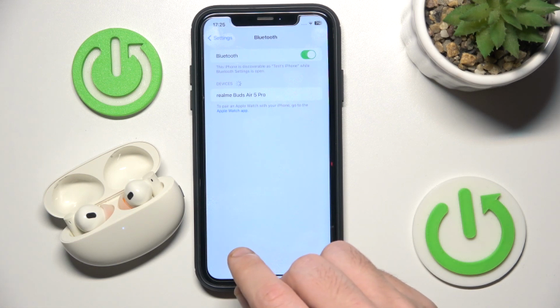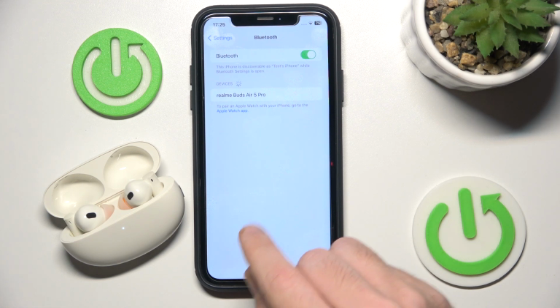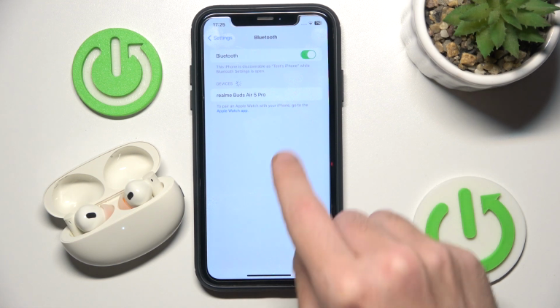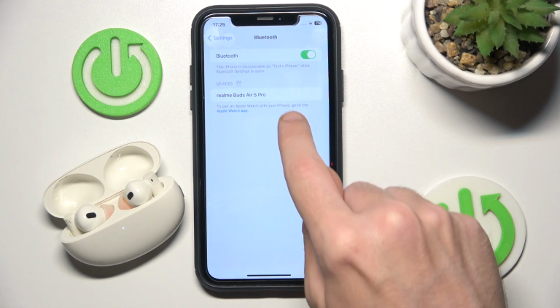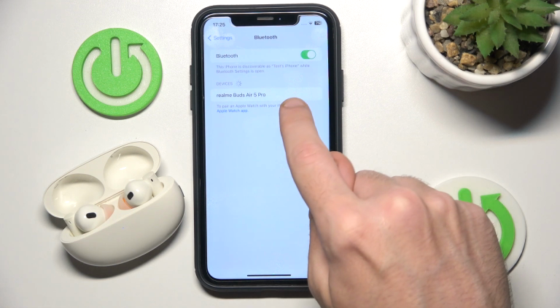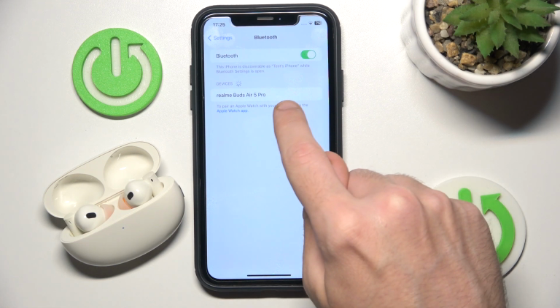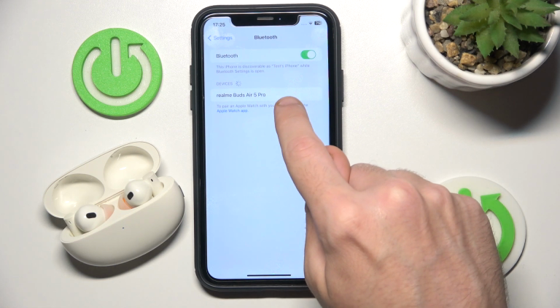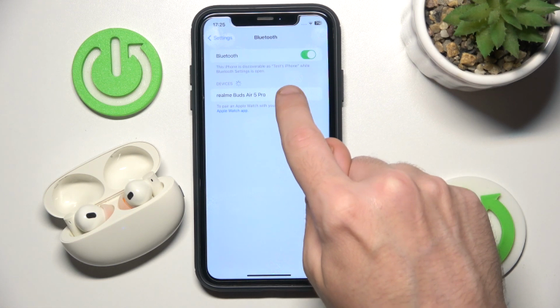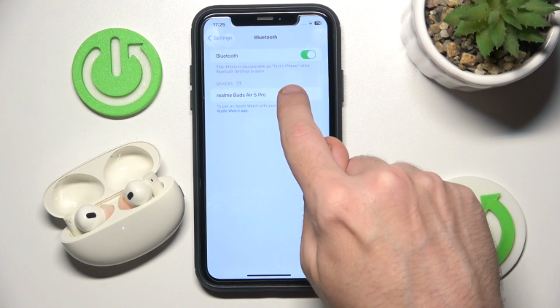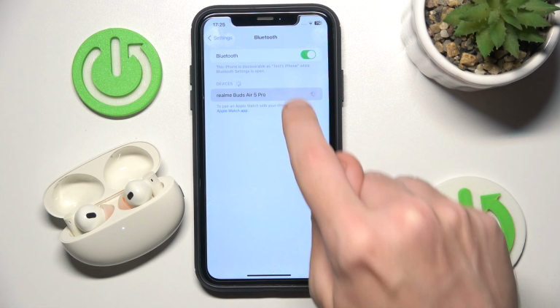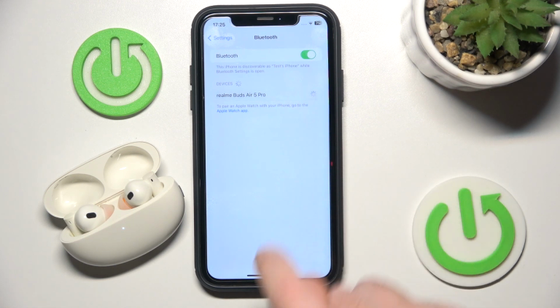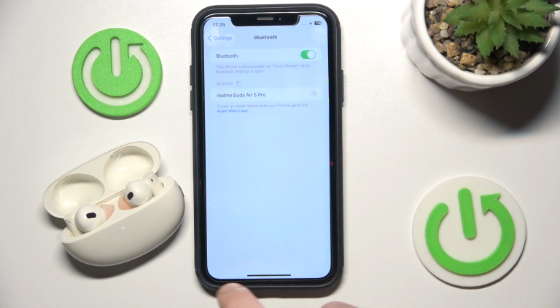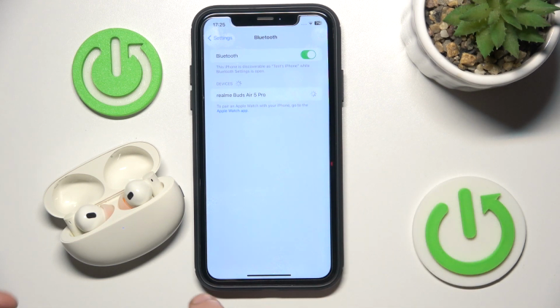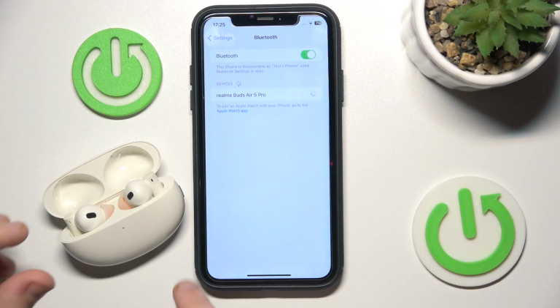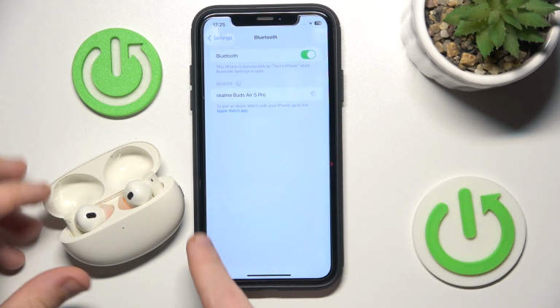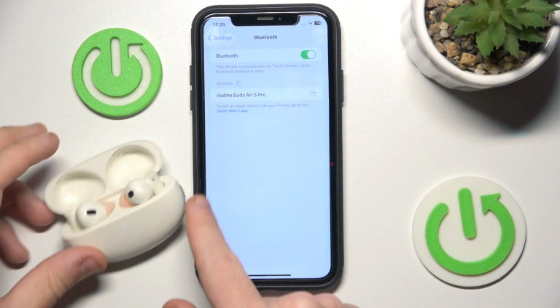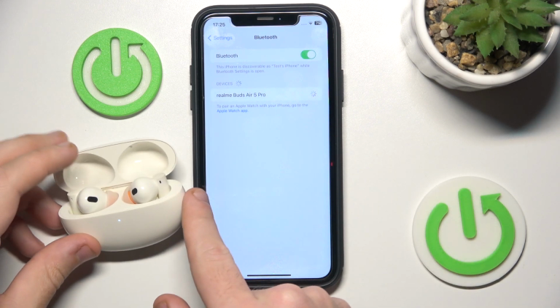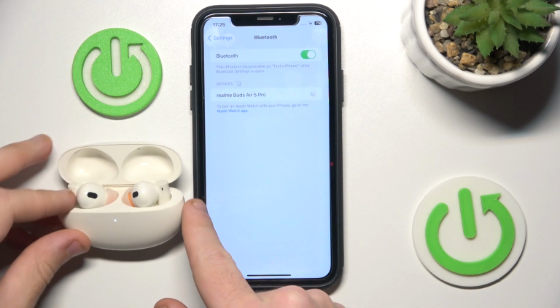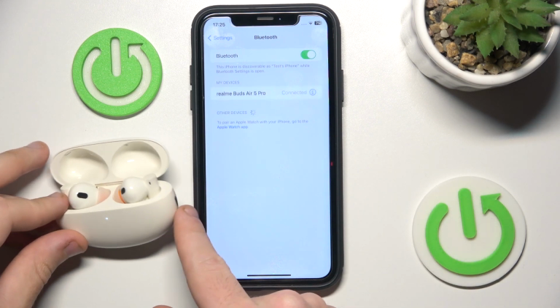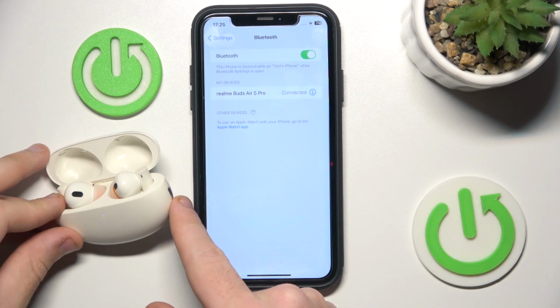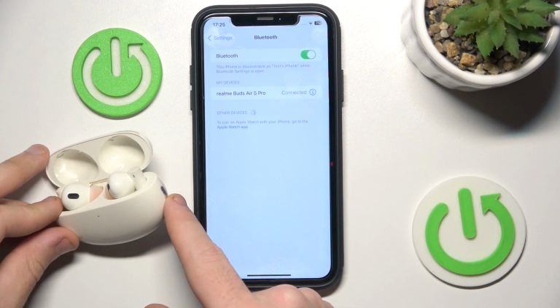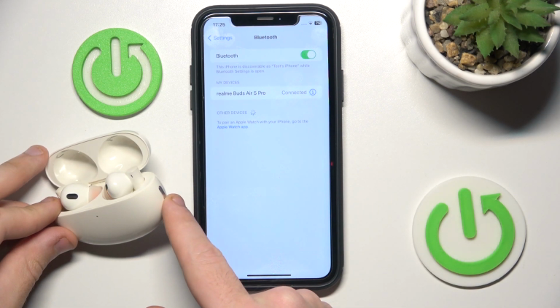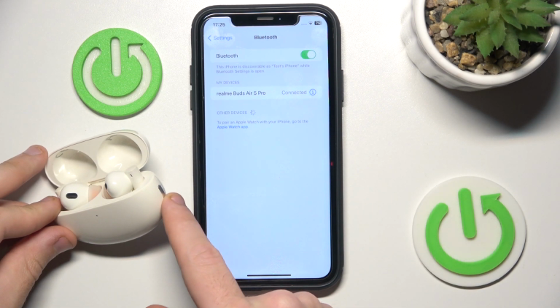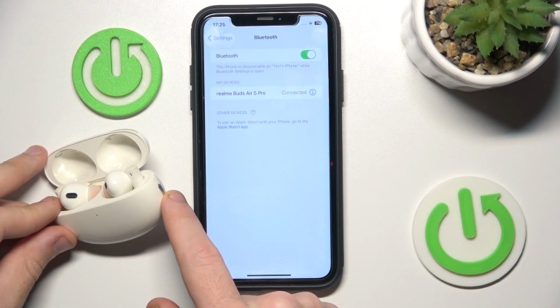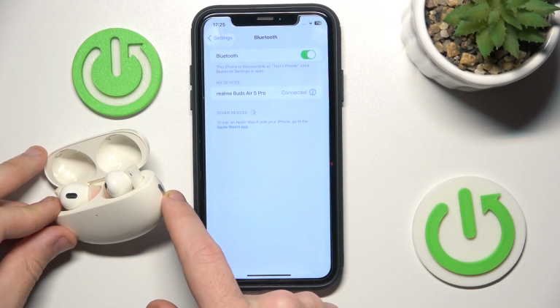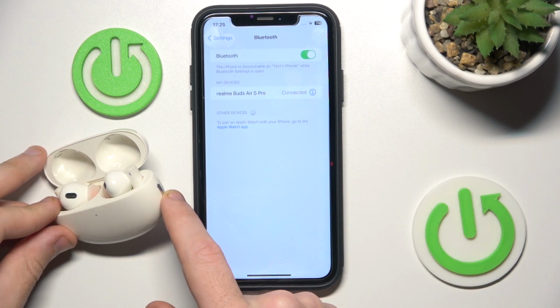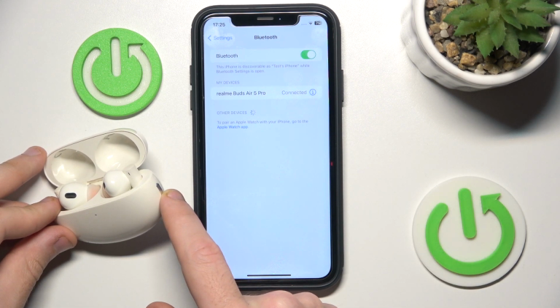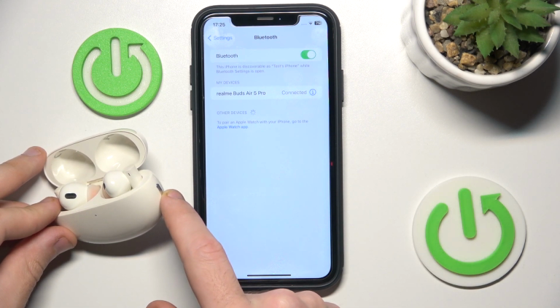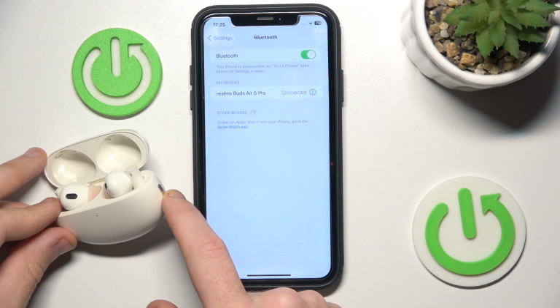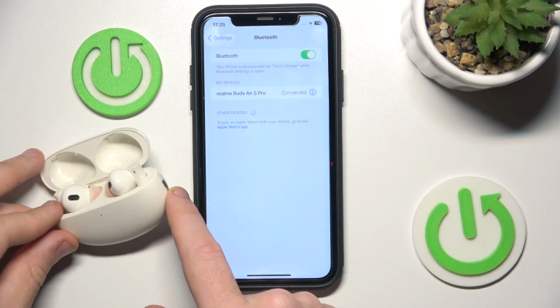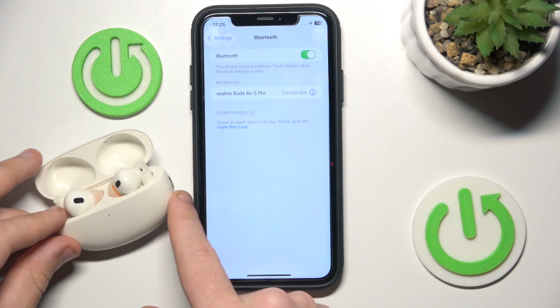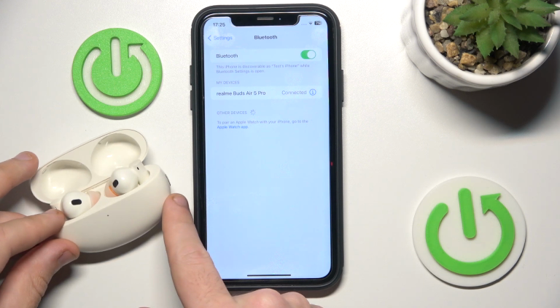Now it will automatically enter pairing mode, but if it doesn't, press and hold the connection button for at least three seconds.